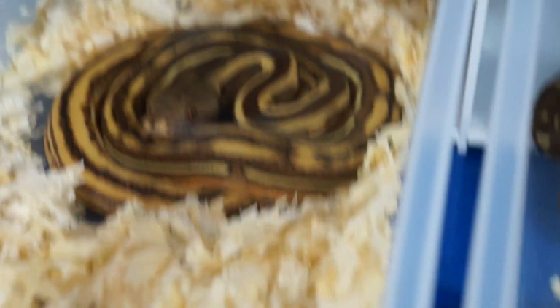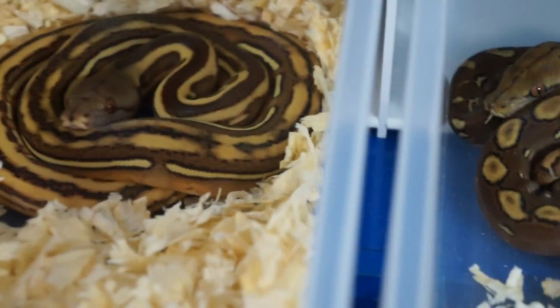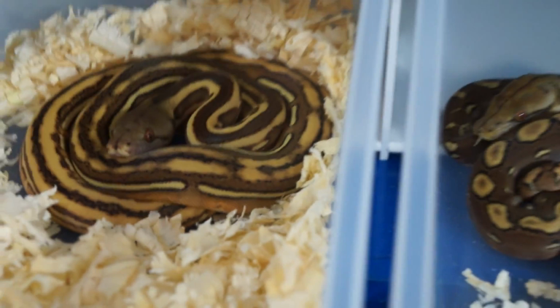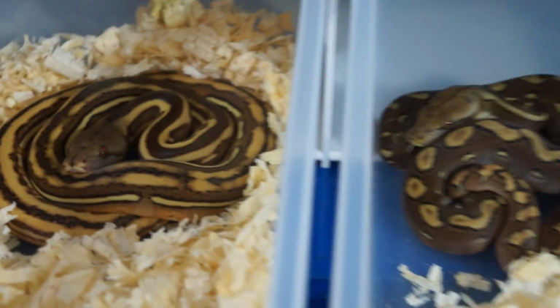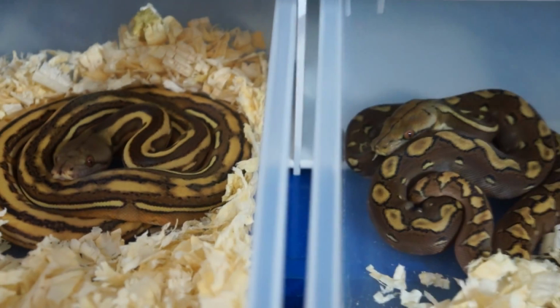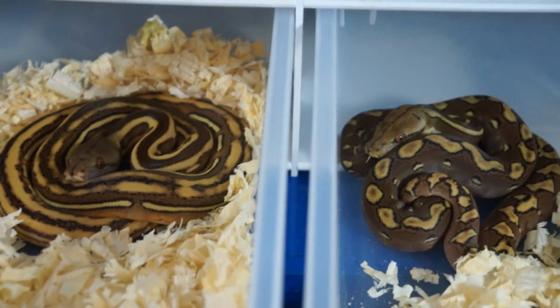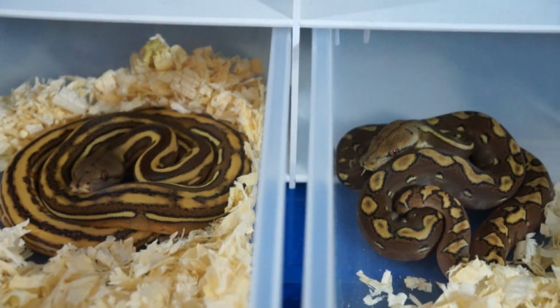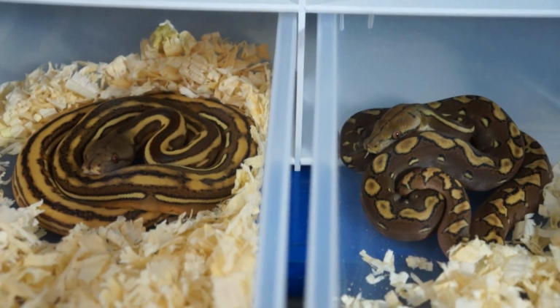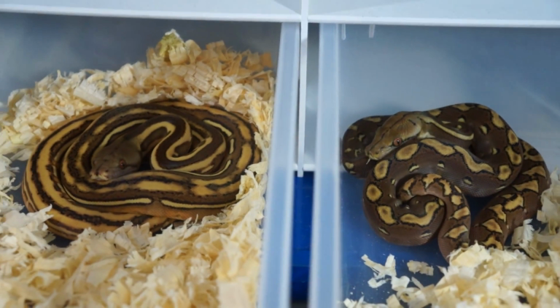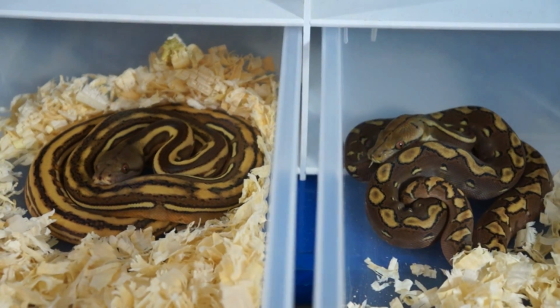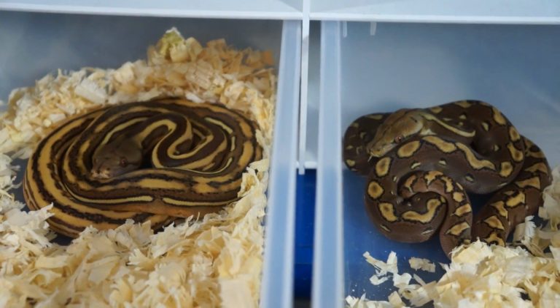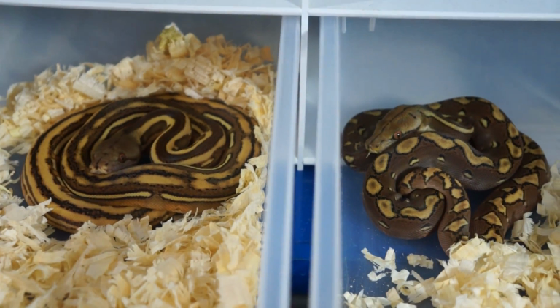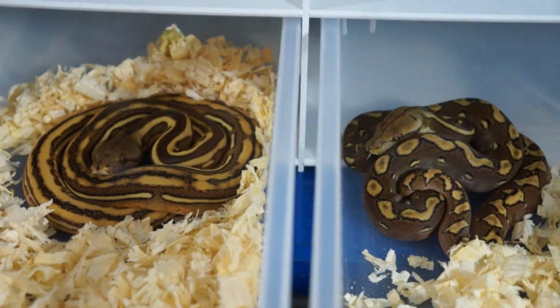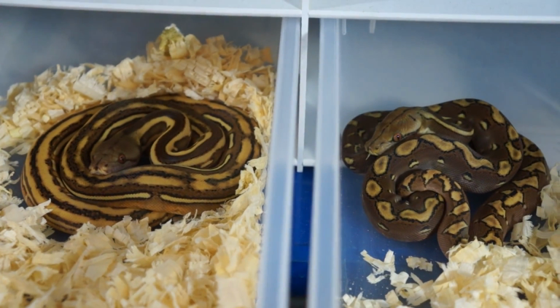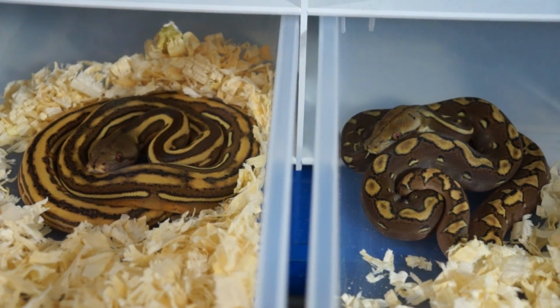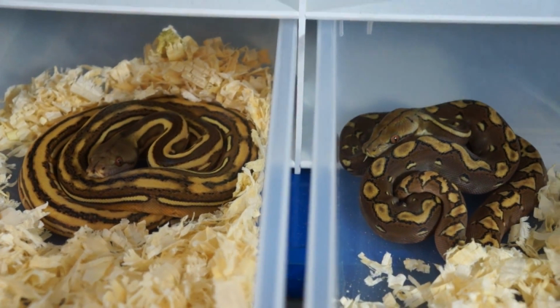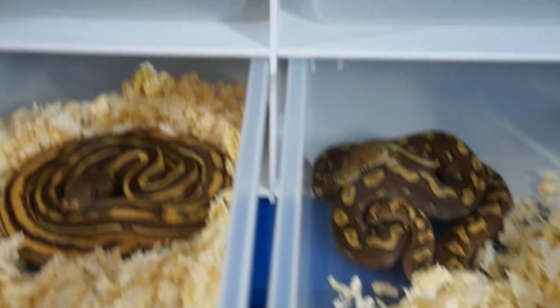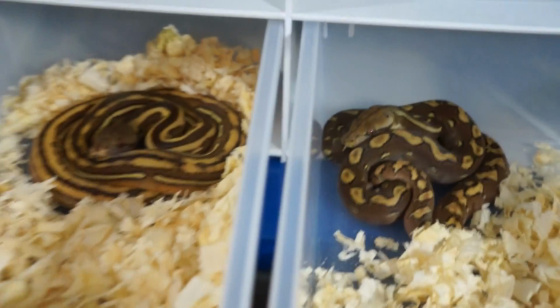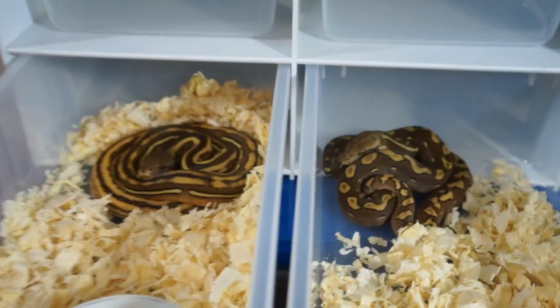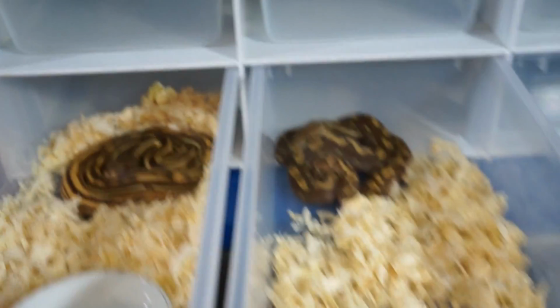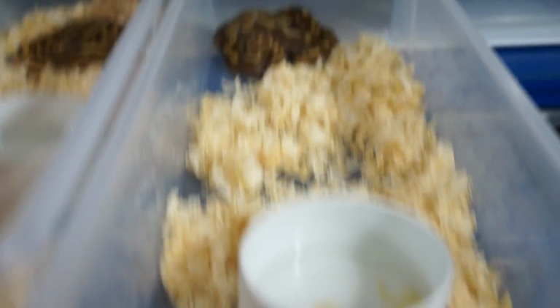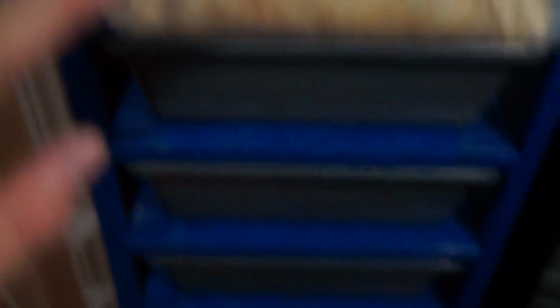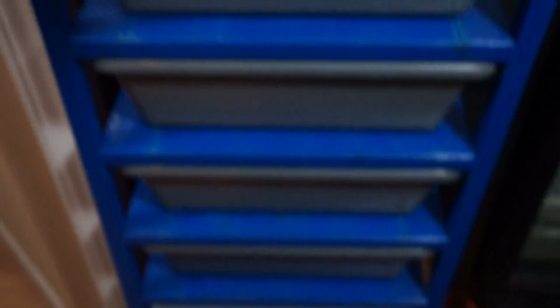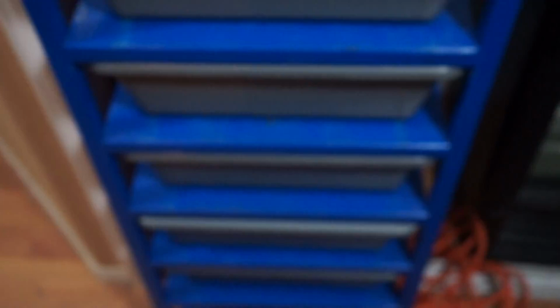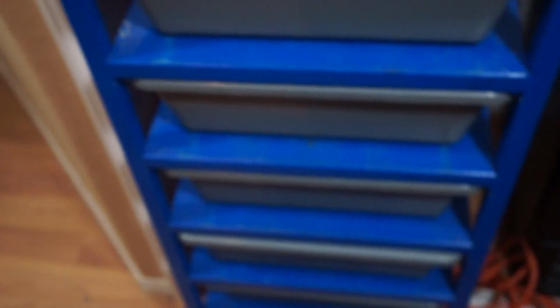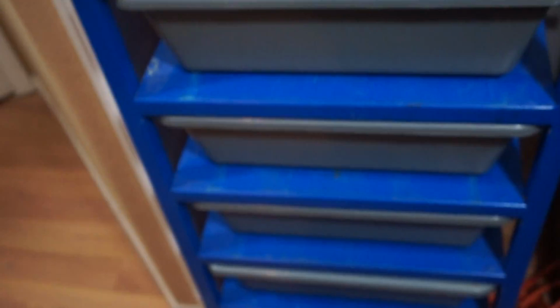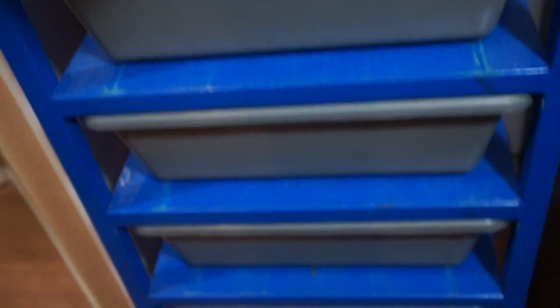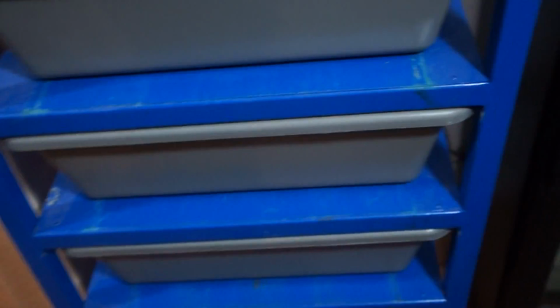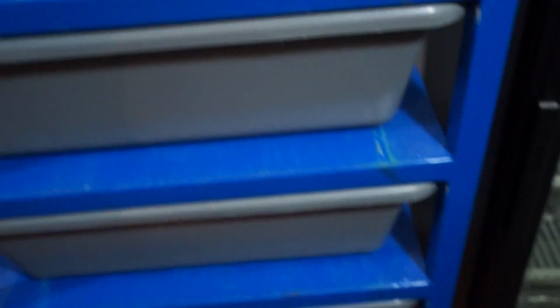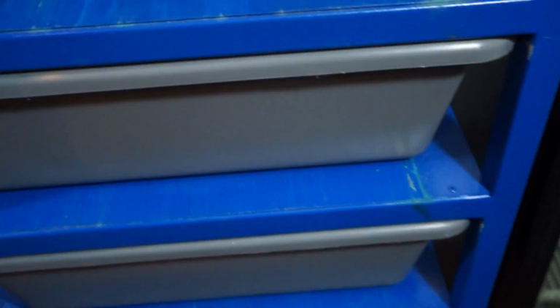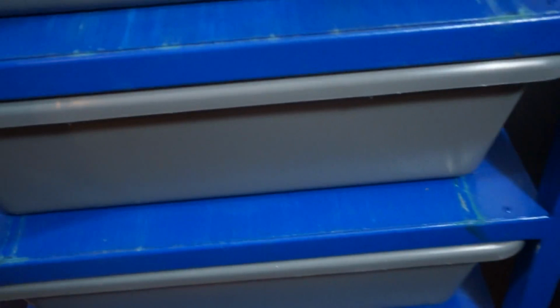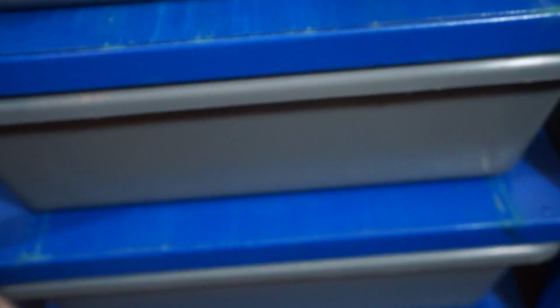They're both really neat snakes. Alright, so that's them. Now we'll go into the rack.